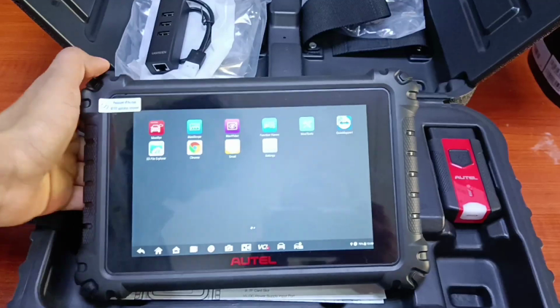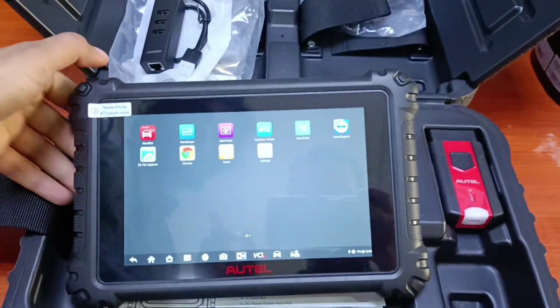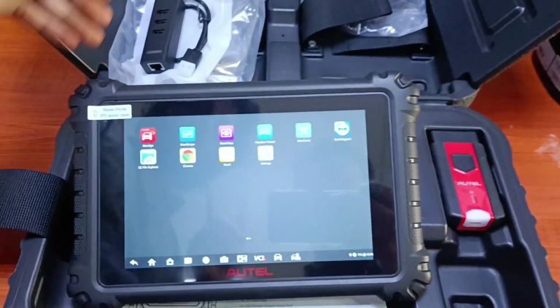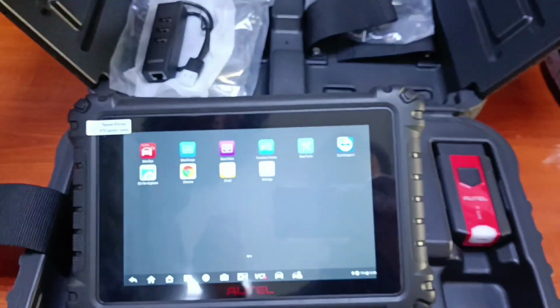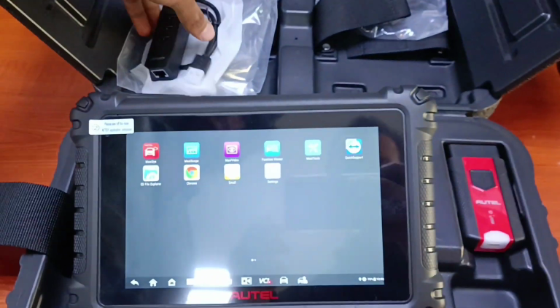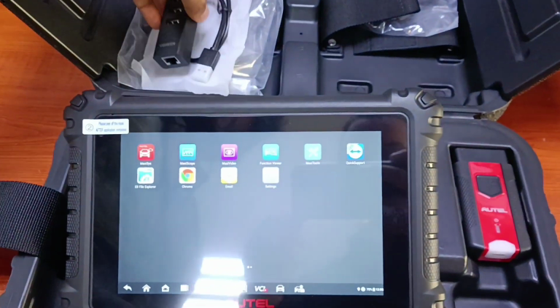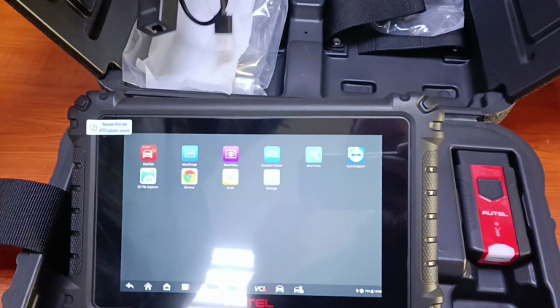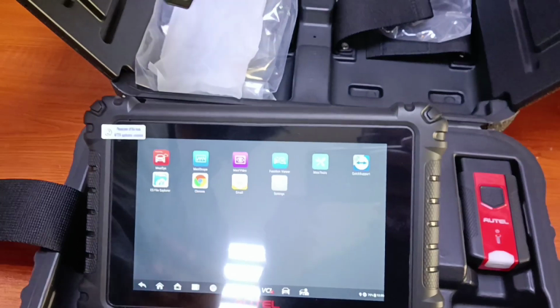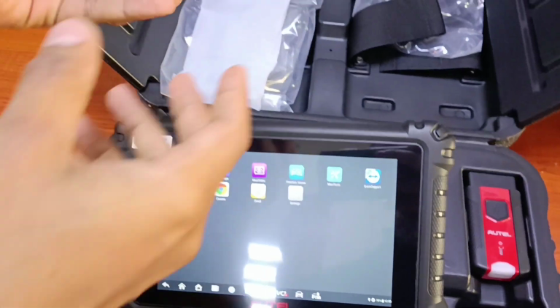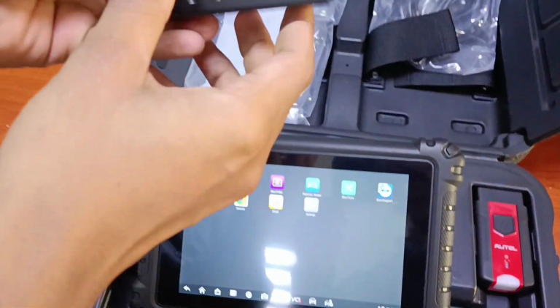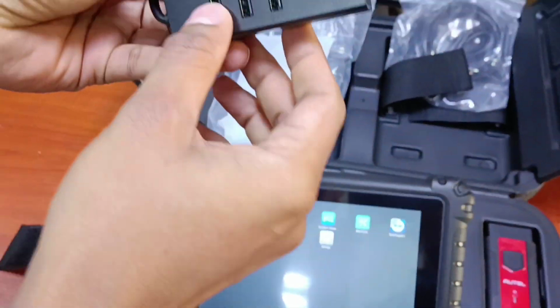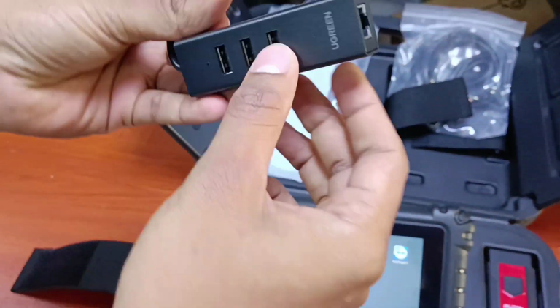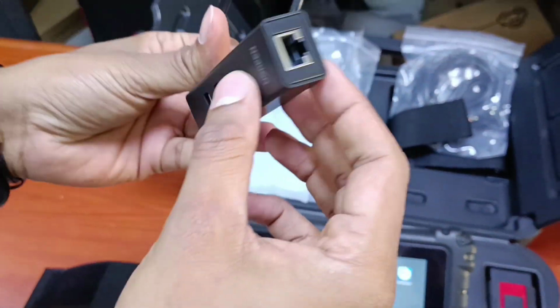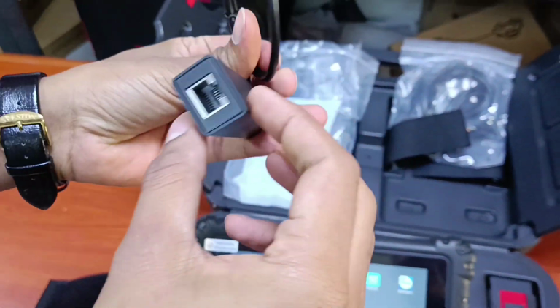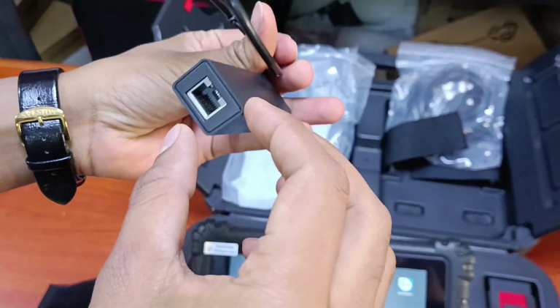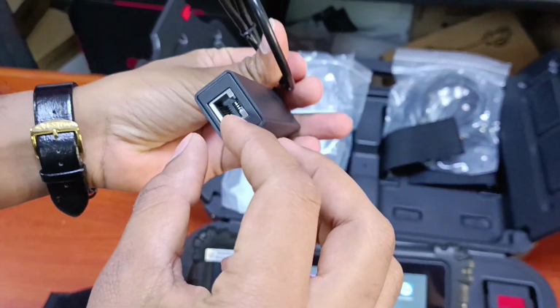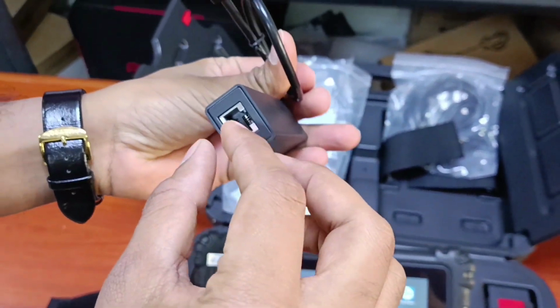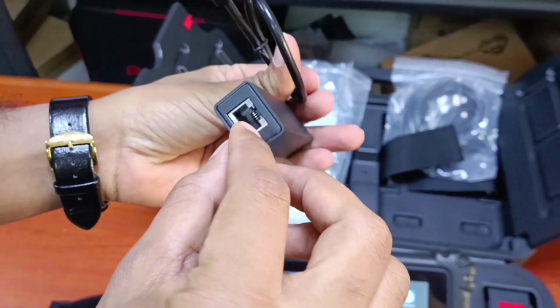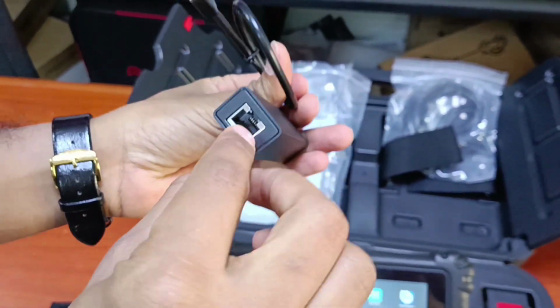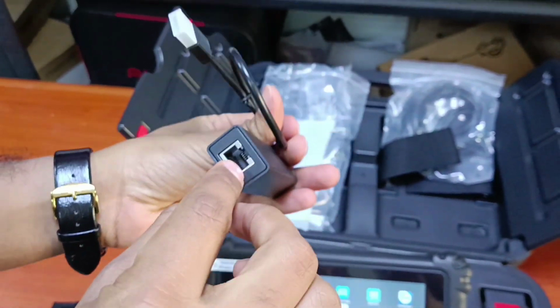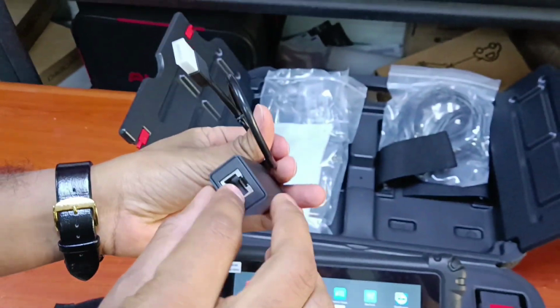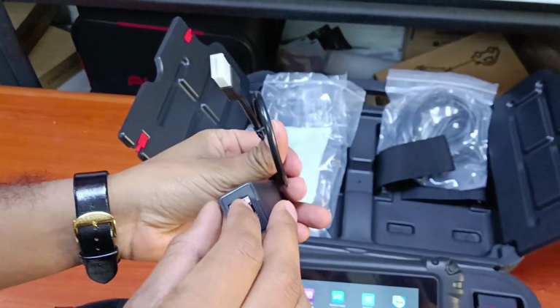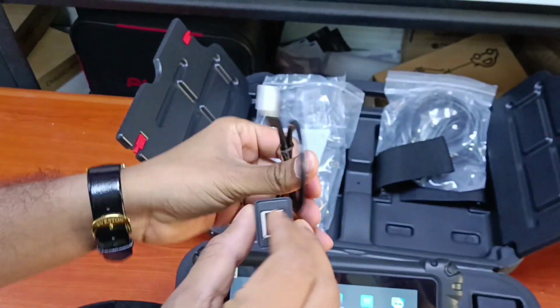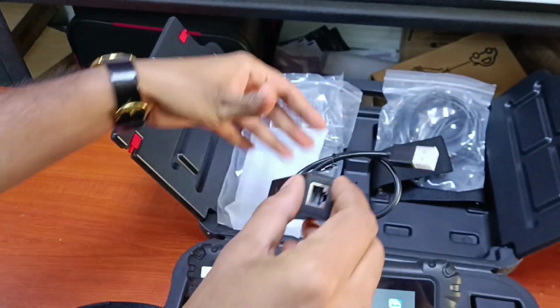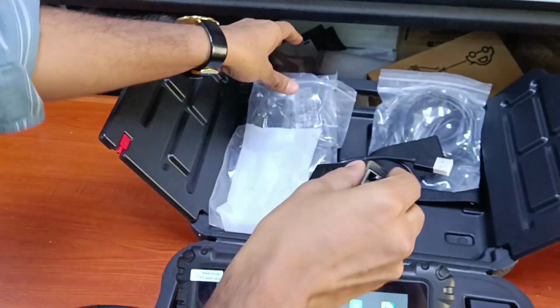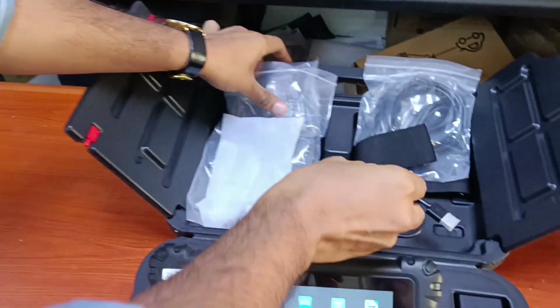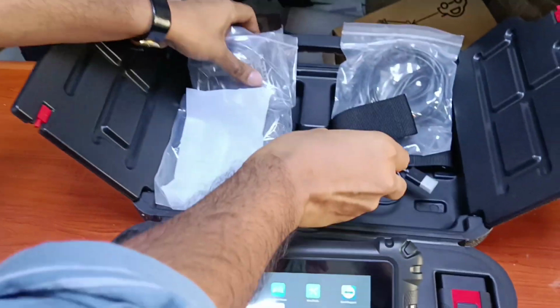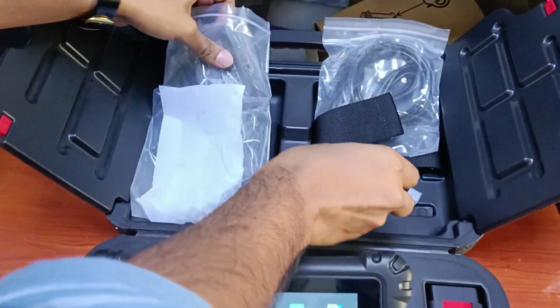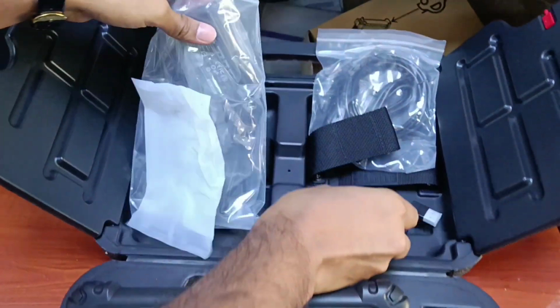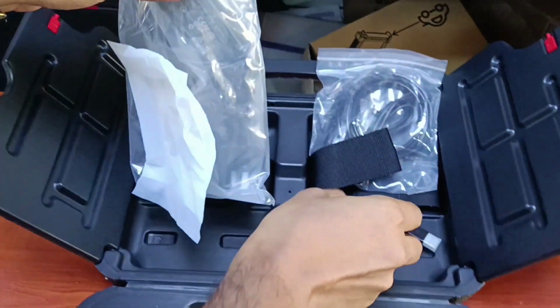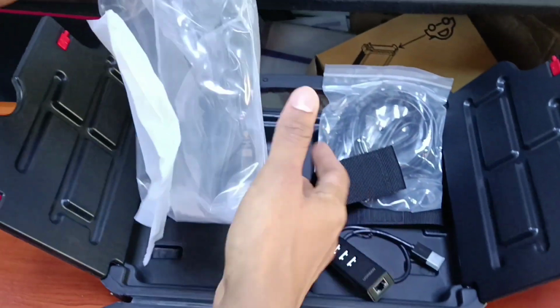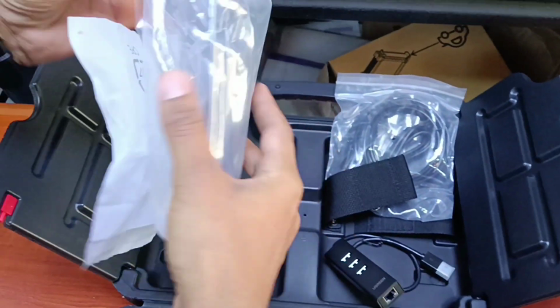Along with this comes the USB hub integrated with Ethernet and the charging adapter.